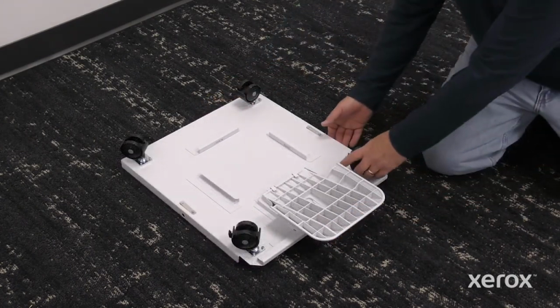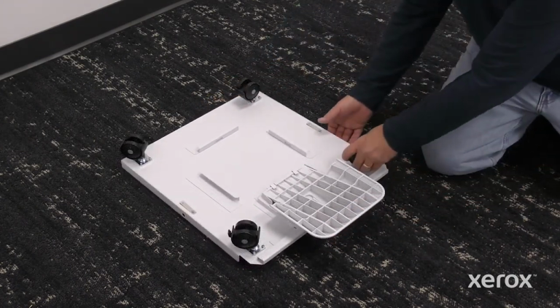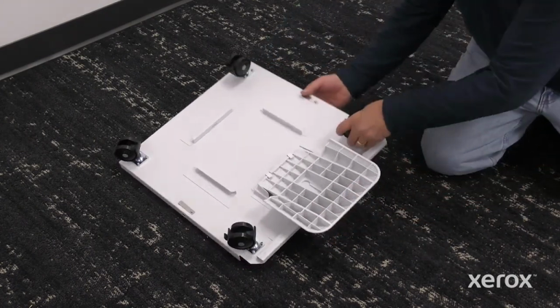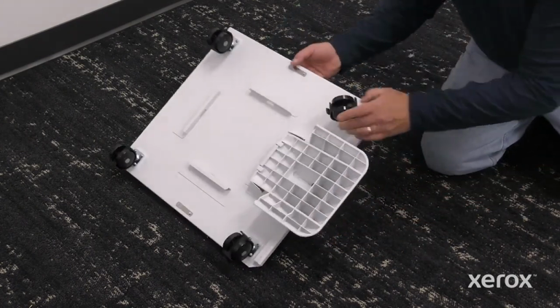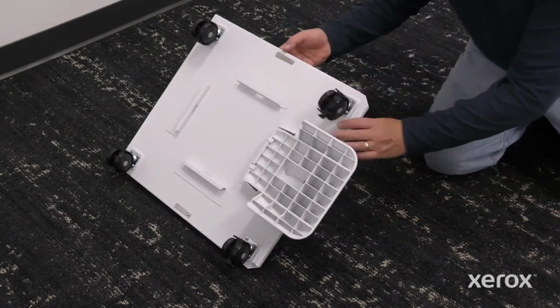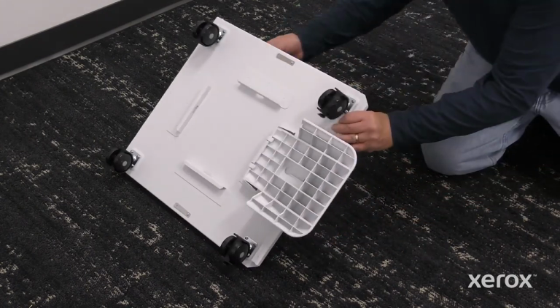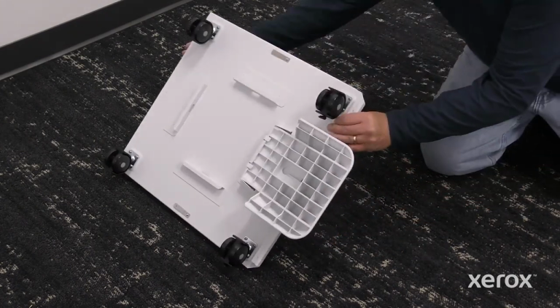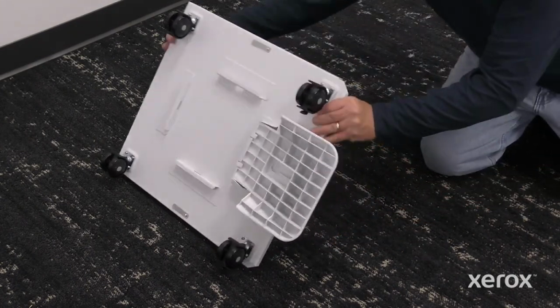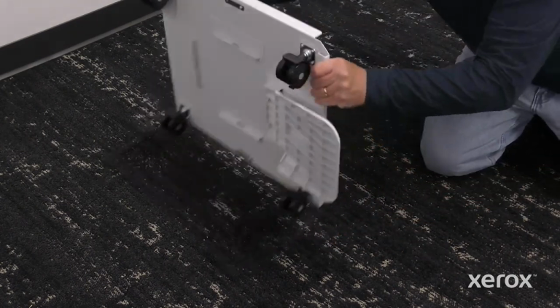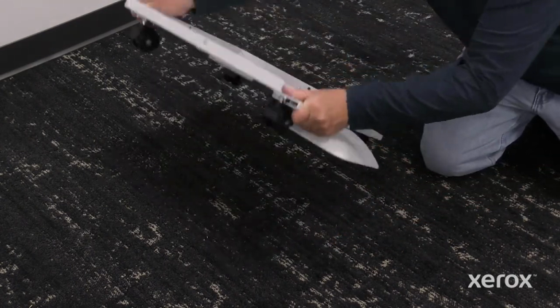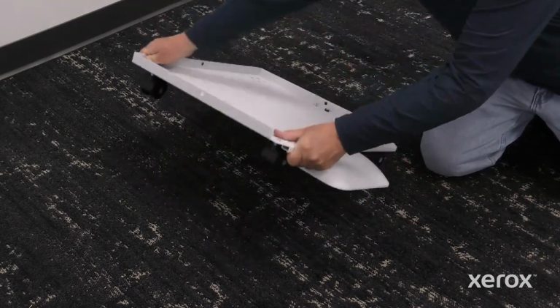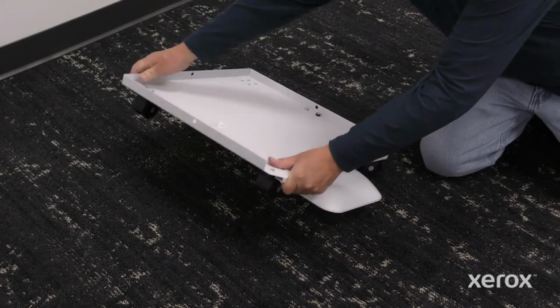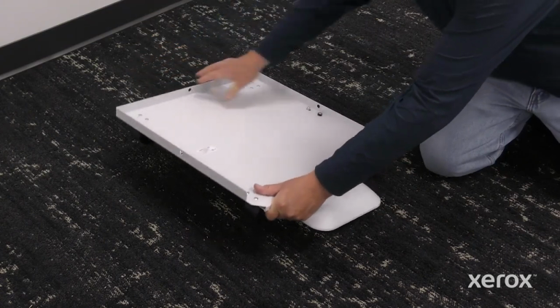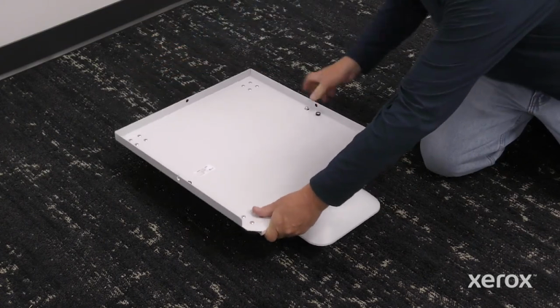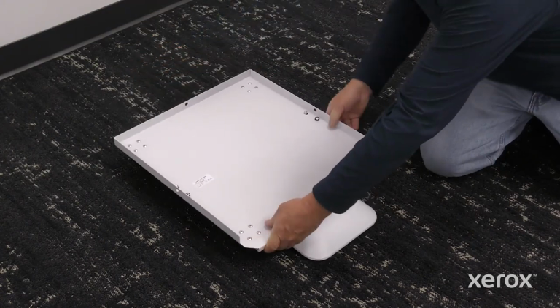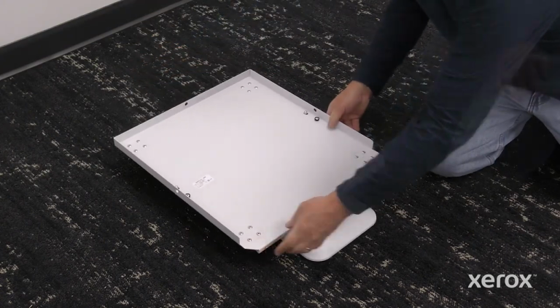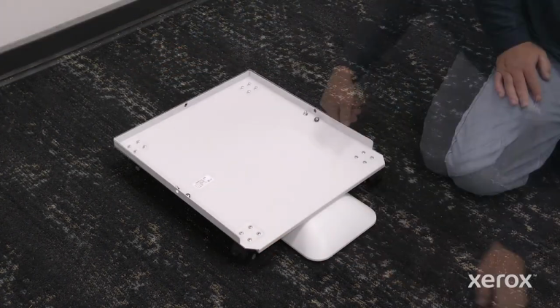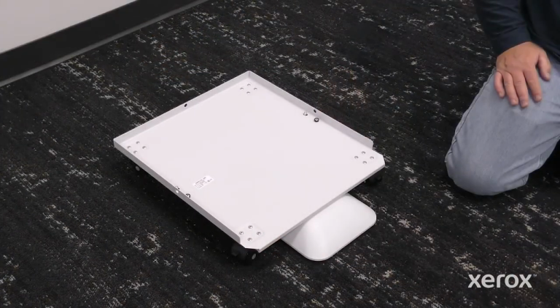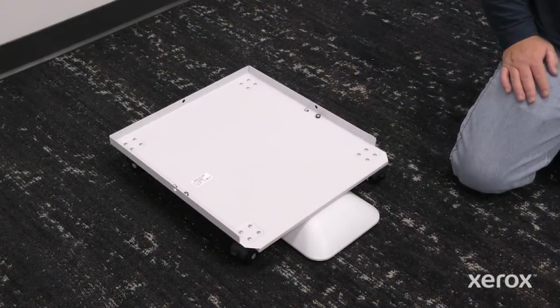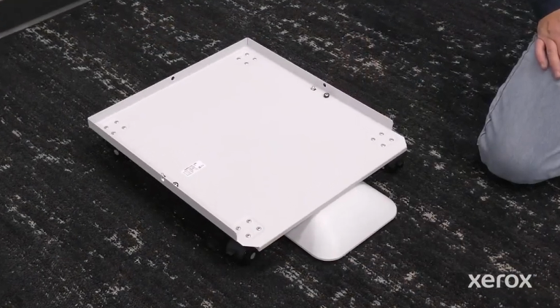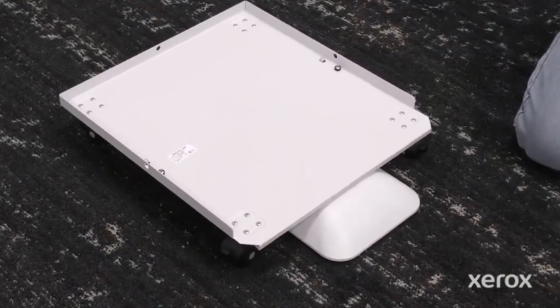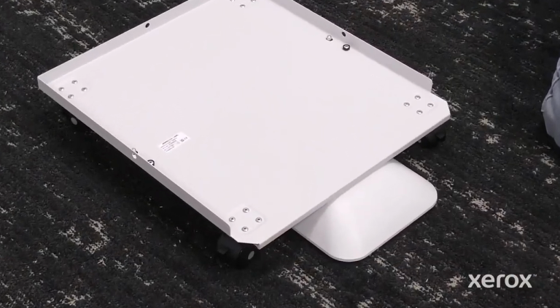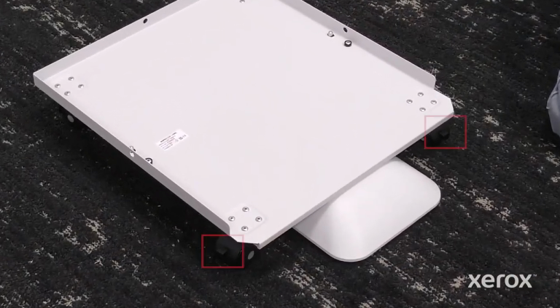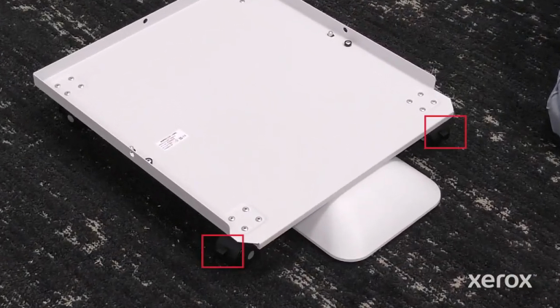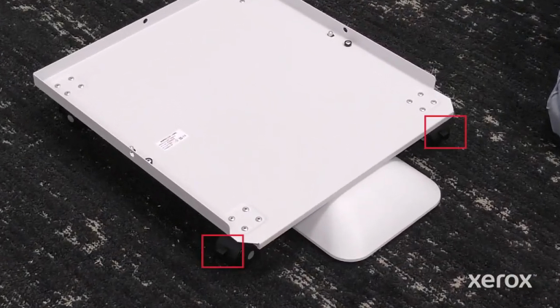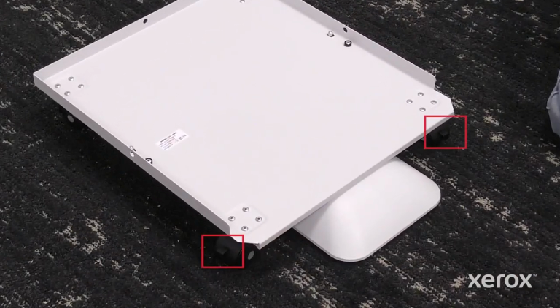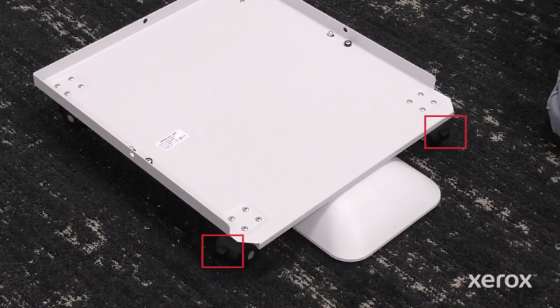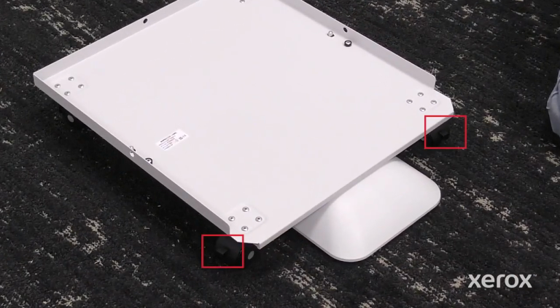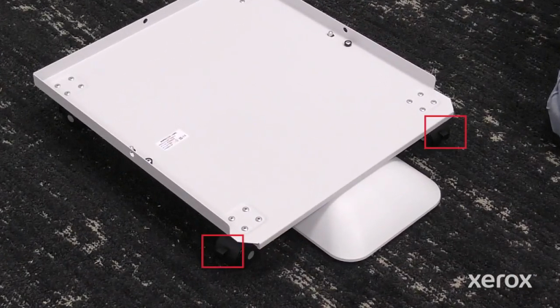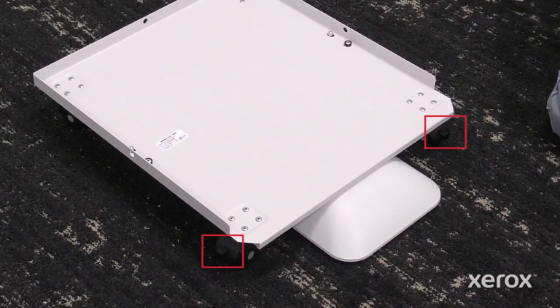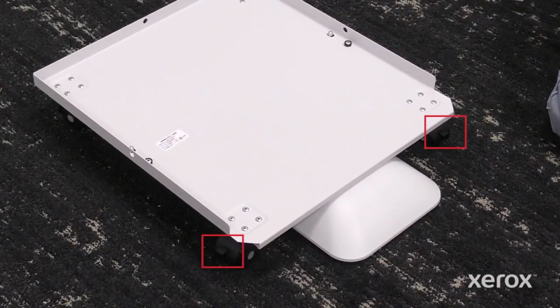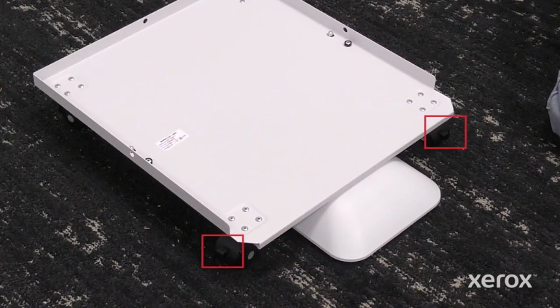Flip the stand base over so that the wheels are placed down. Push down the lever to lock the two front casters.